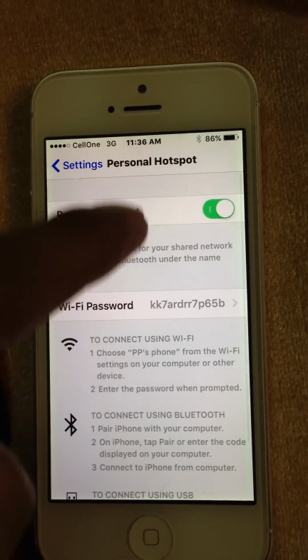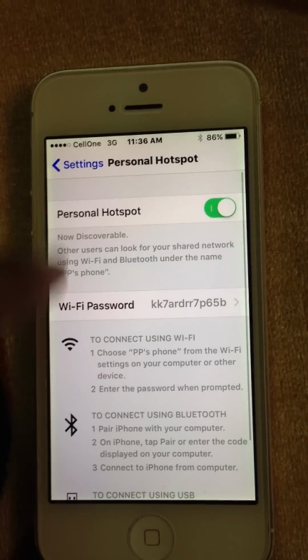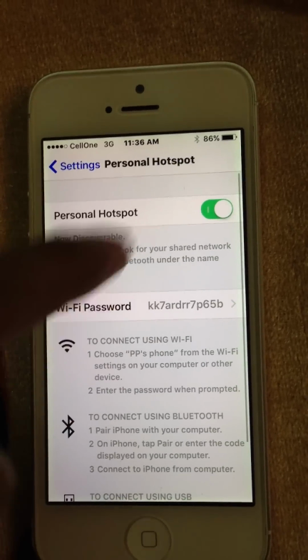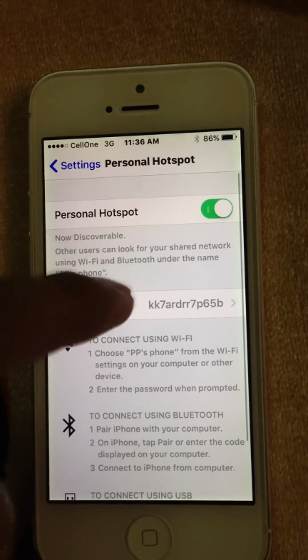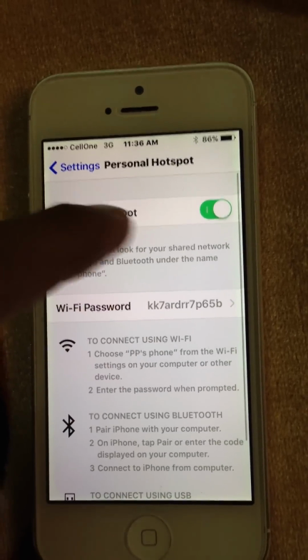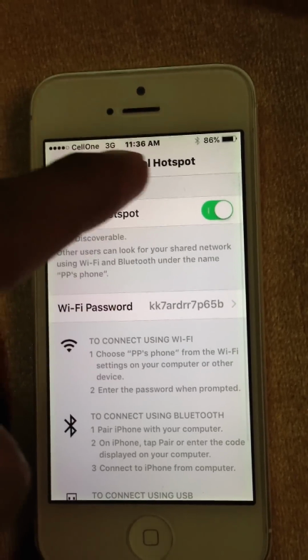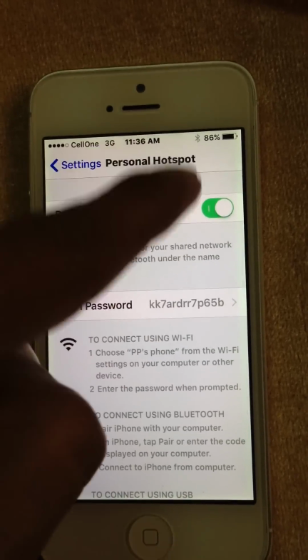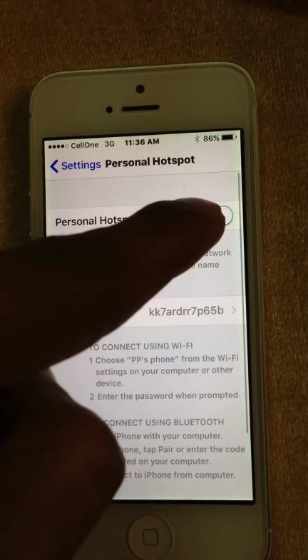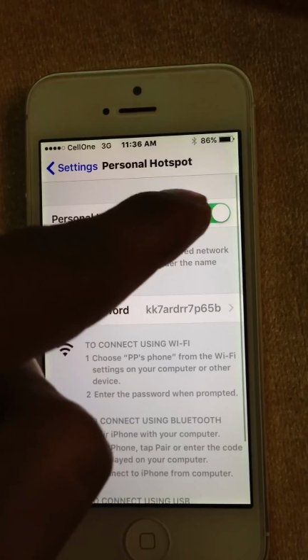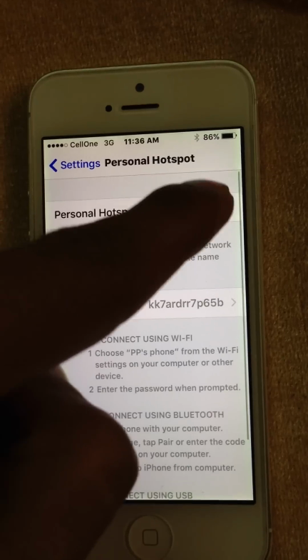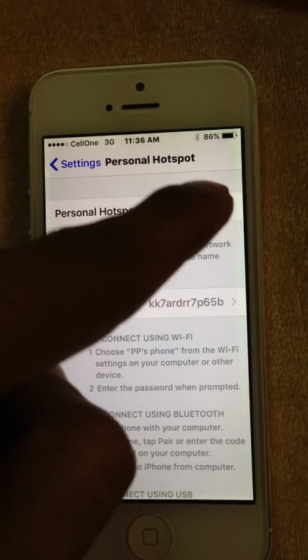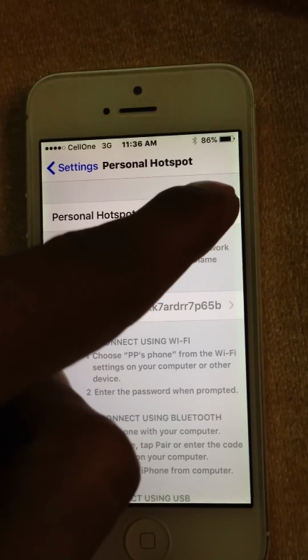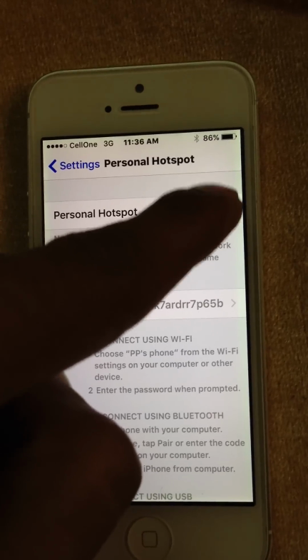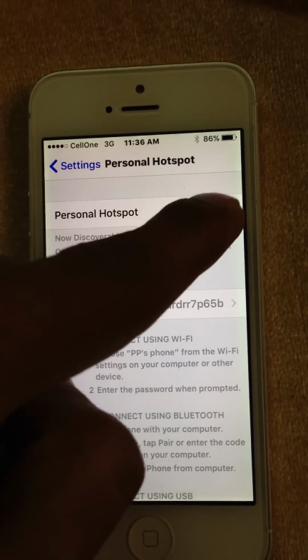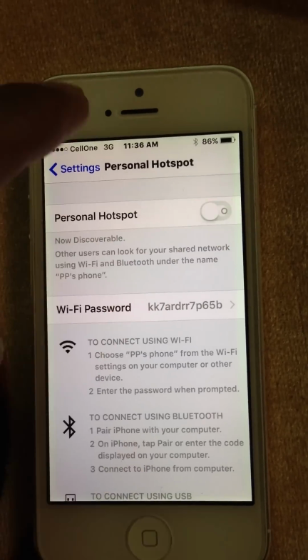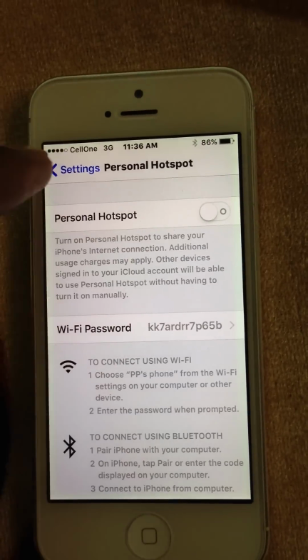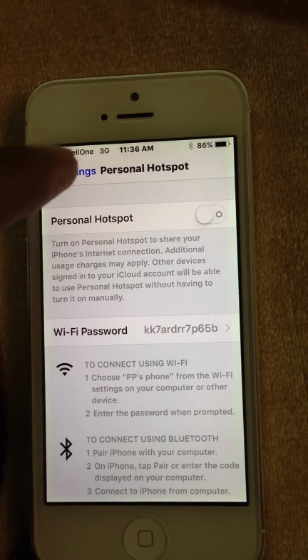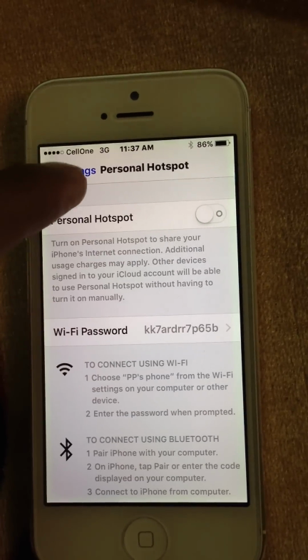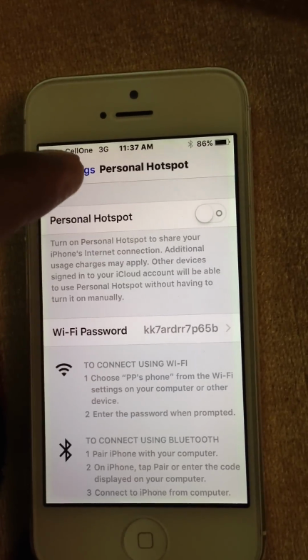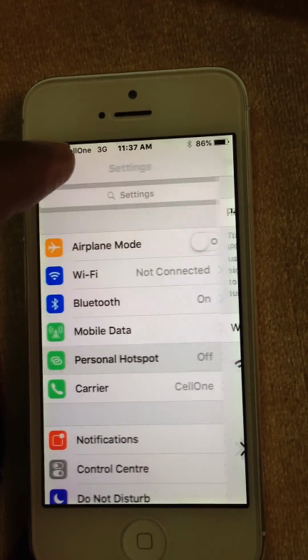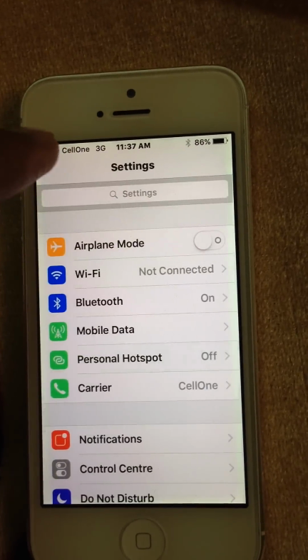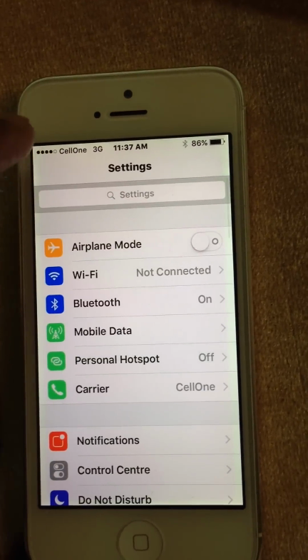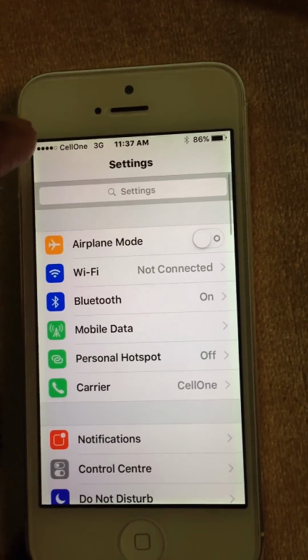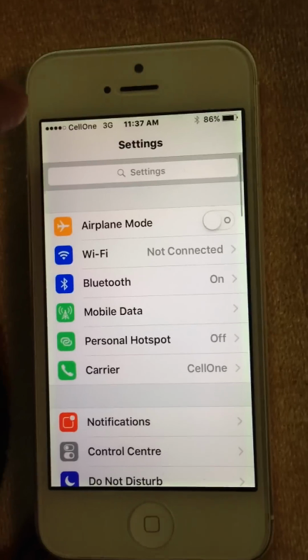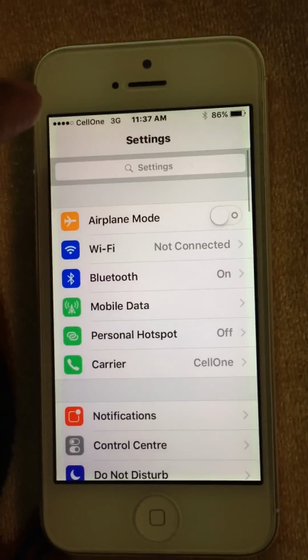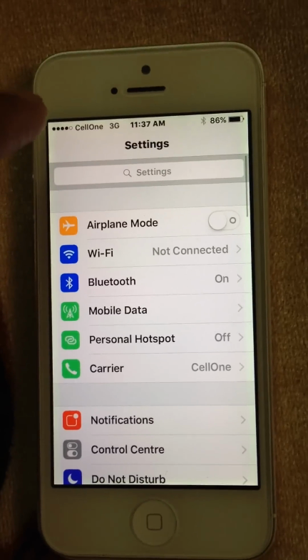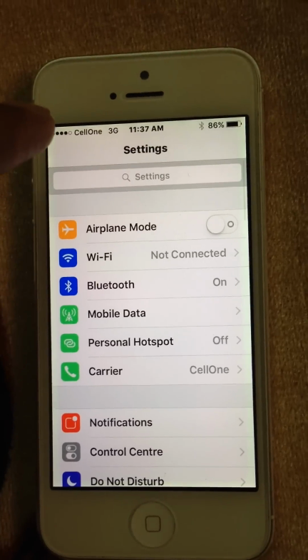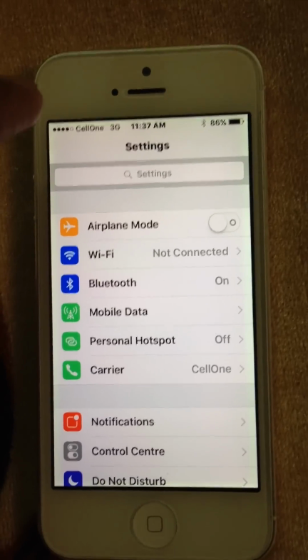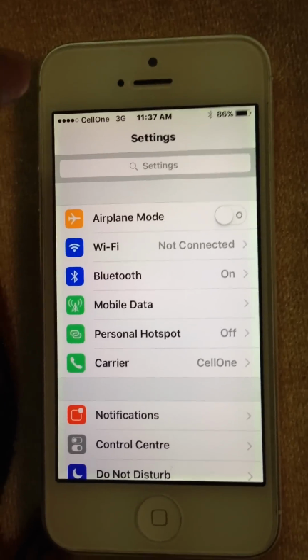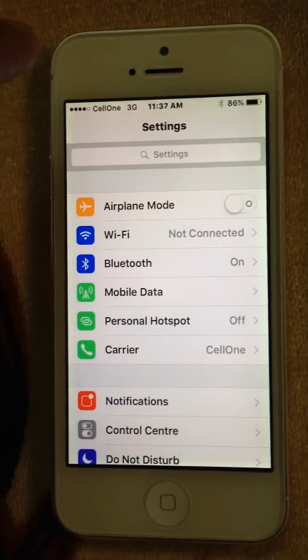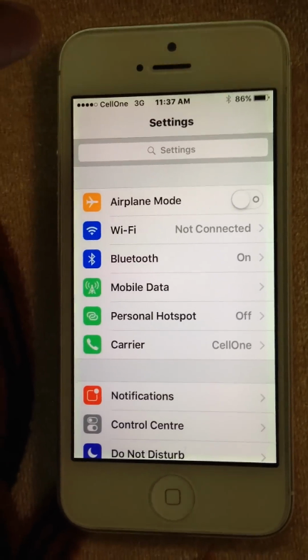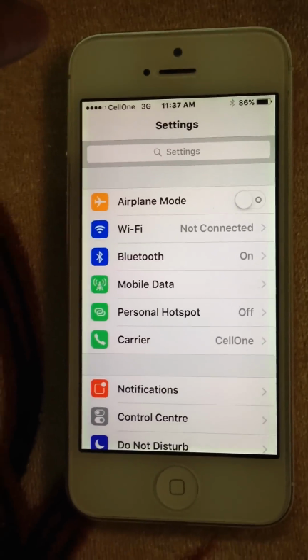Here you can manage your hotspot. I'm turning it off now. Thank you for watching the video.